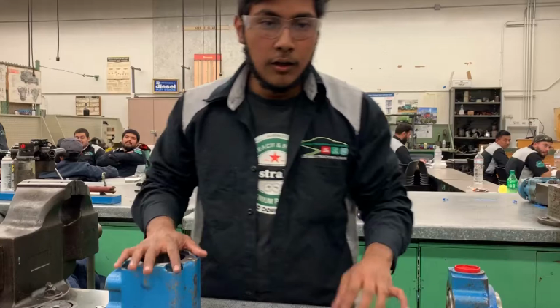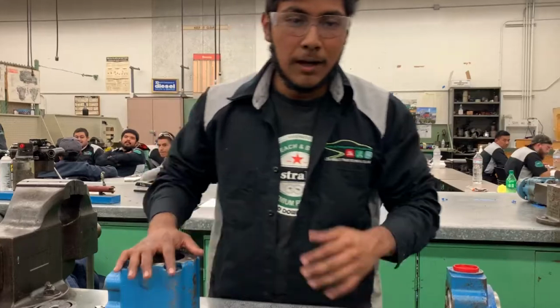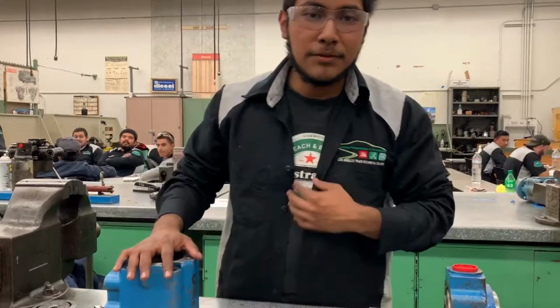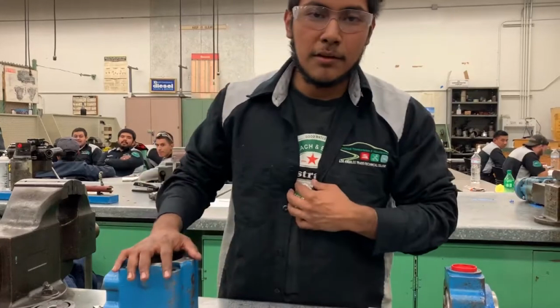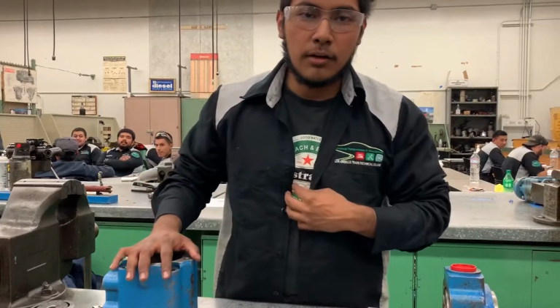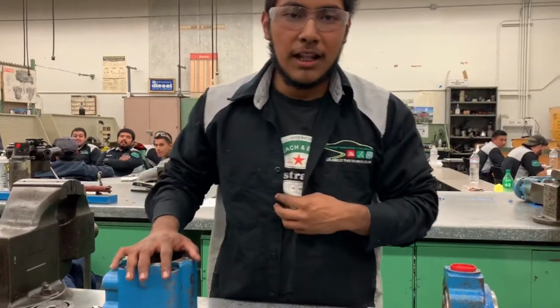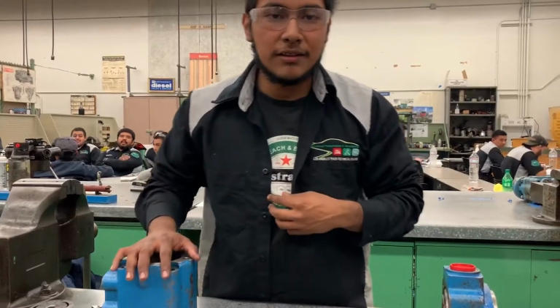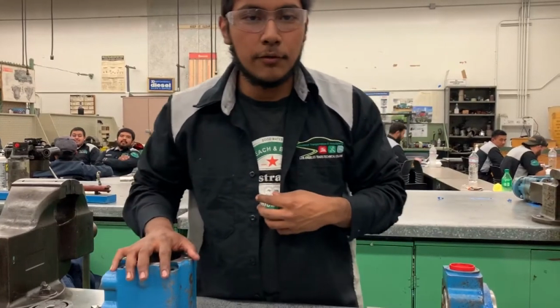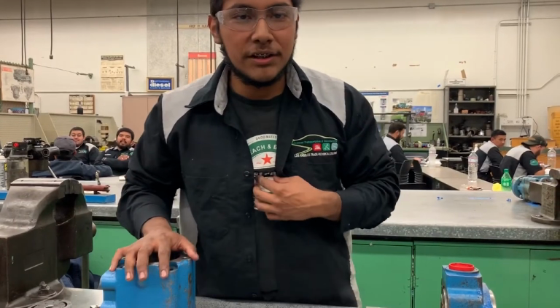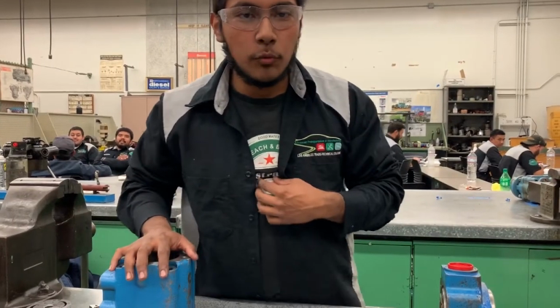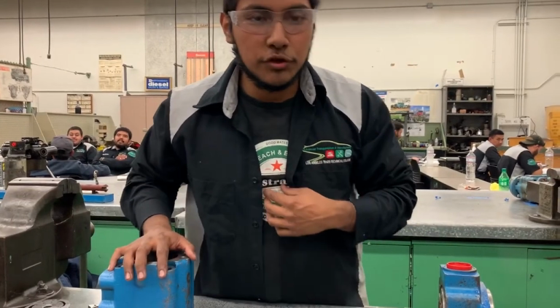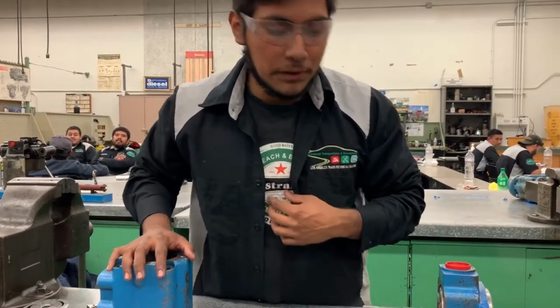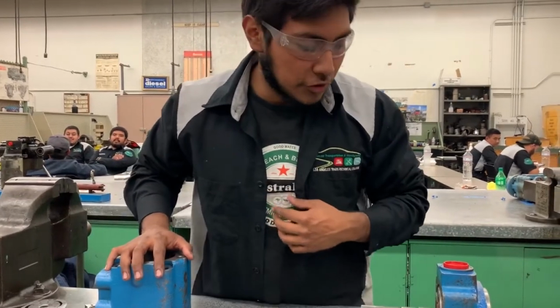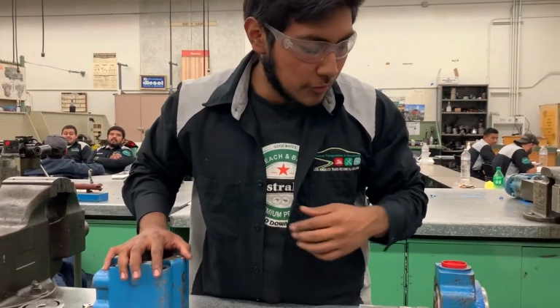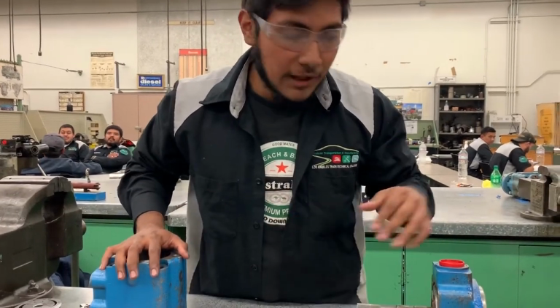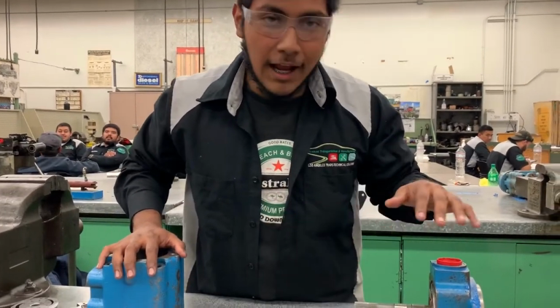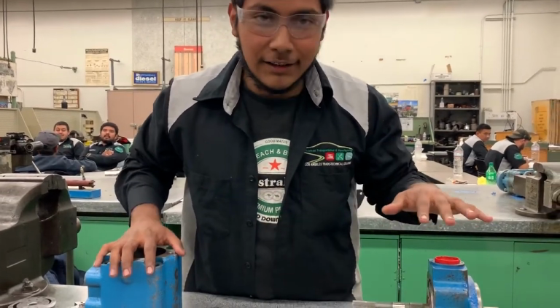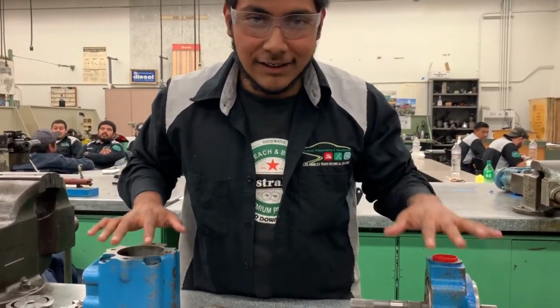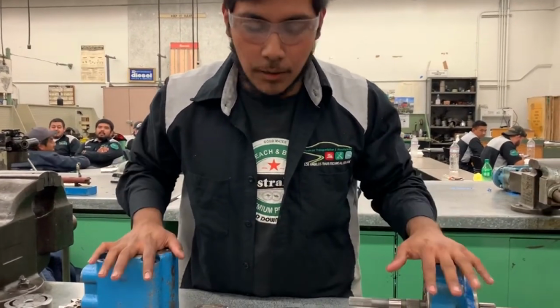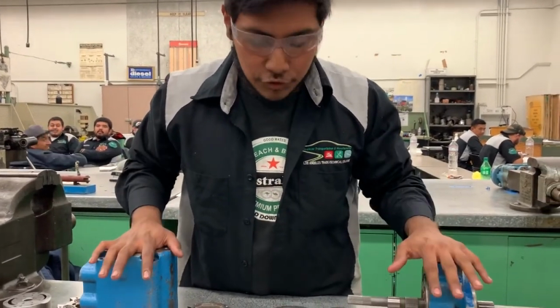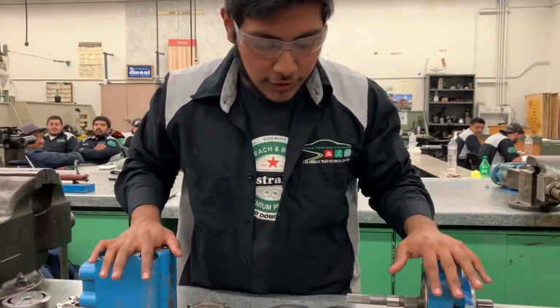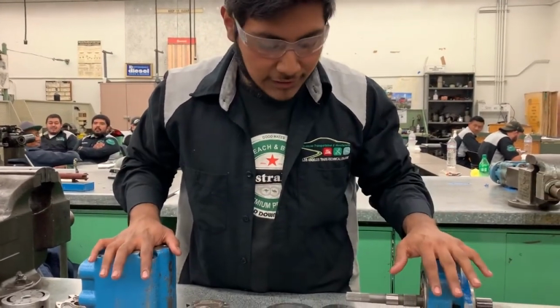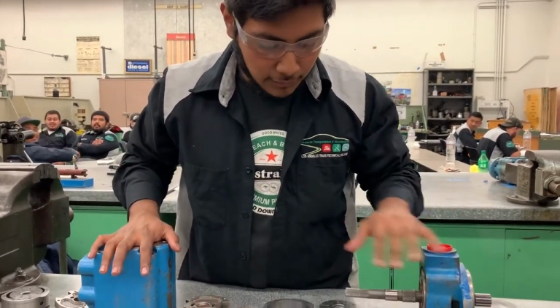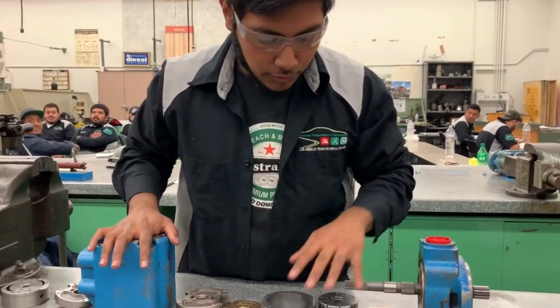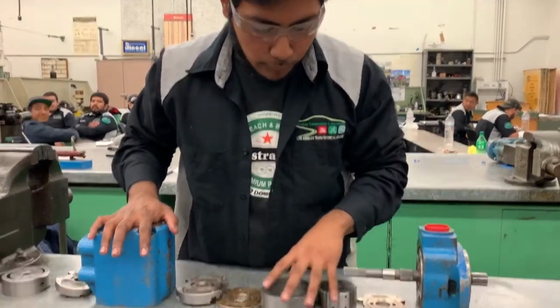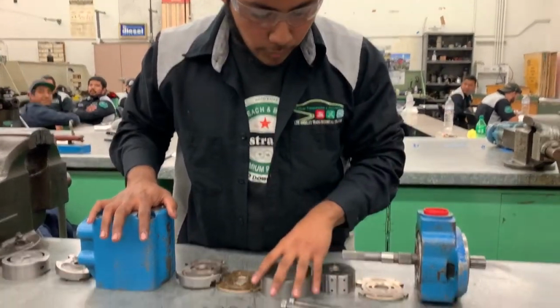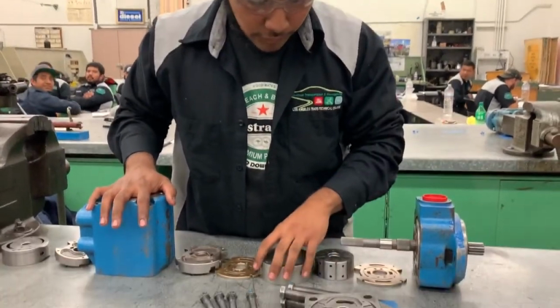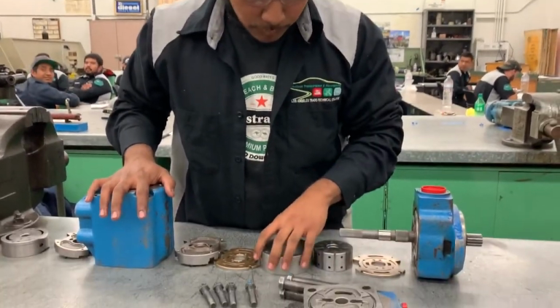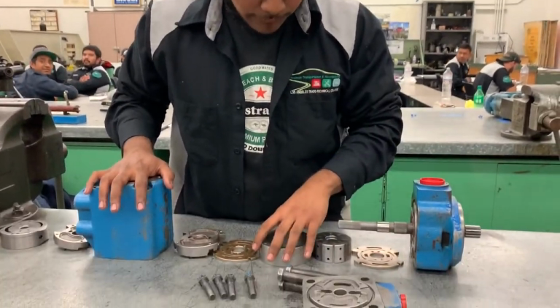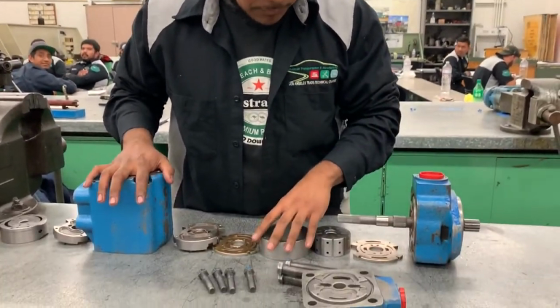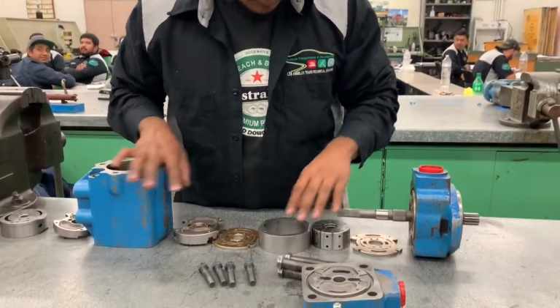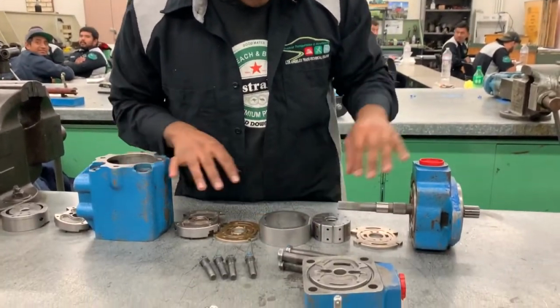My name is Kenneth Morales, I'm from Diesel 122, and I'm going to show you guys how the double vane pump works.